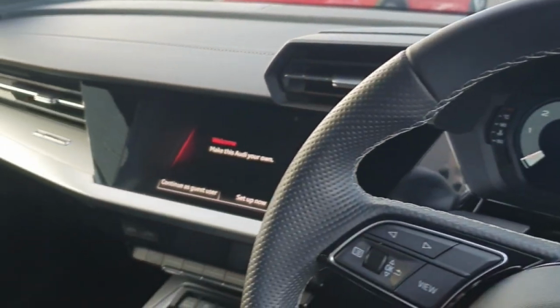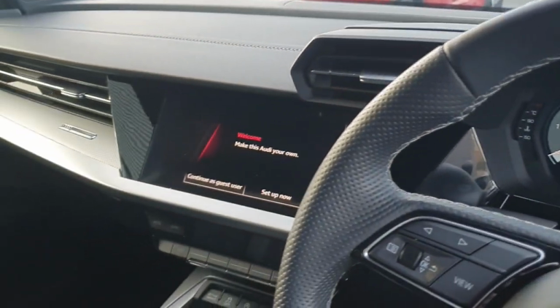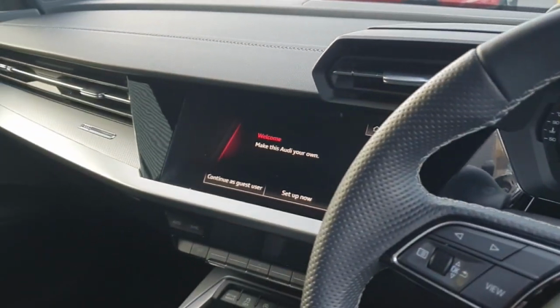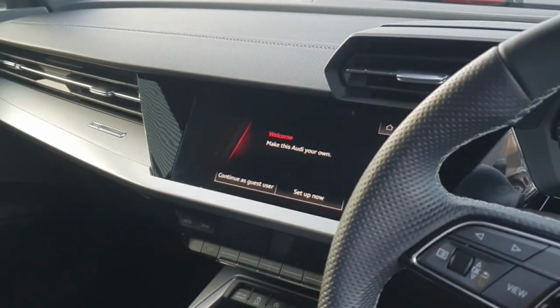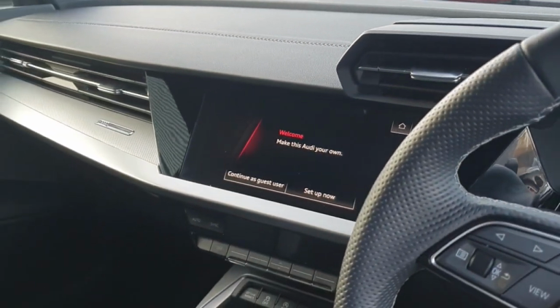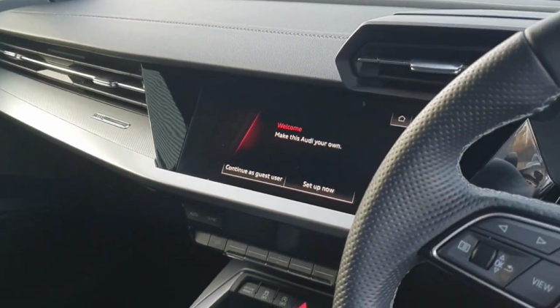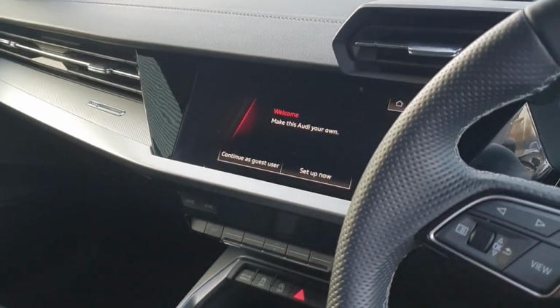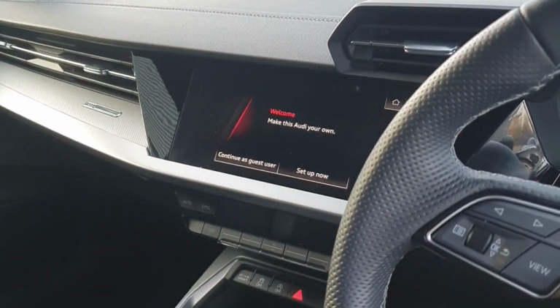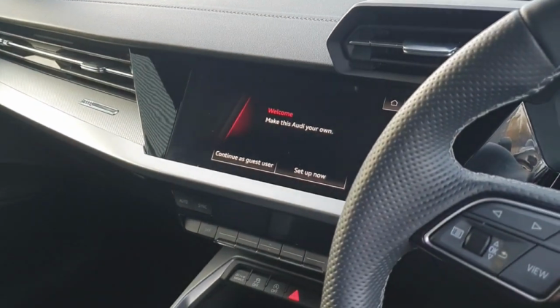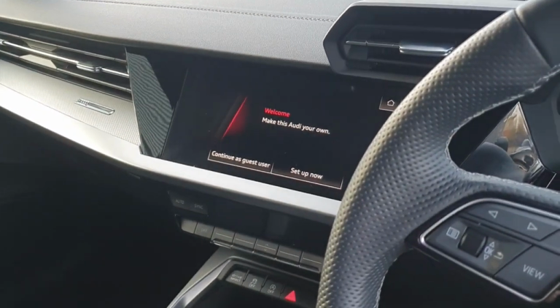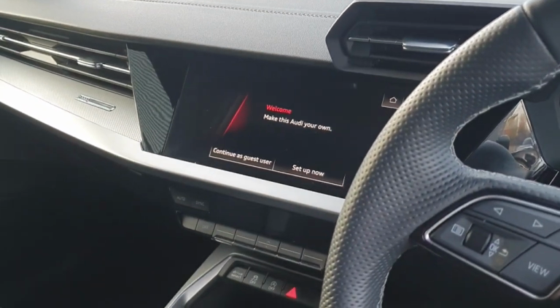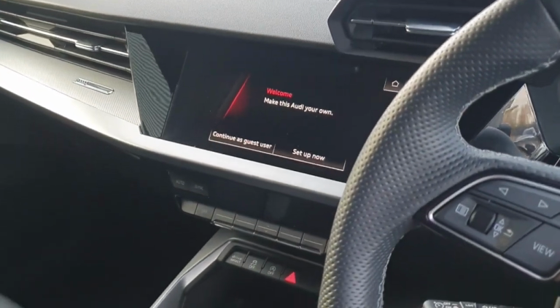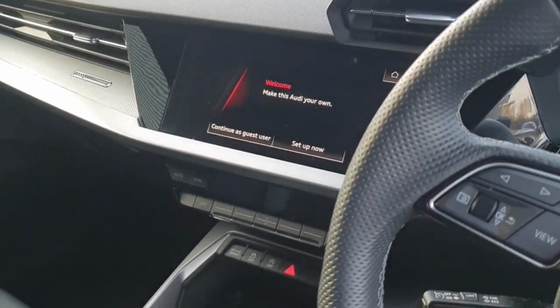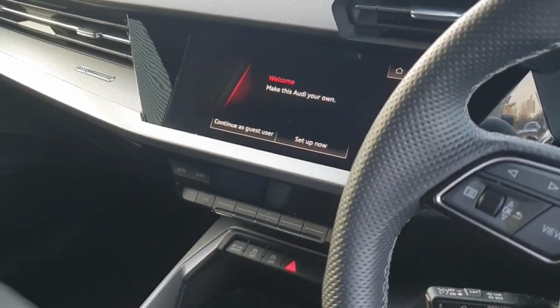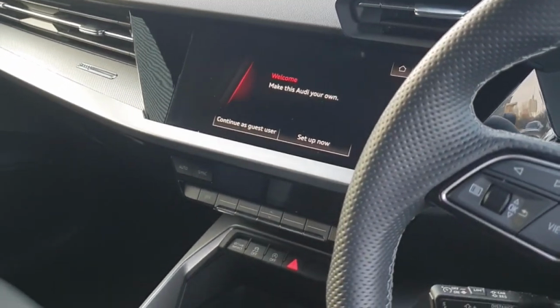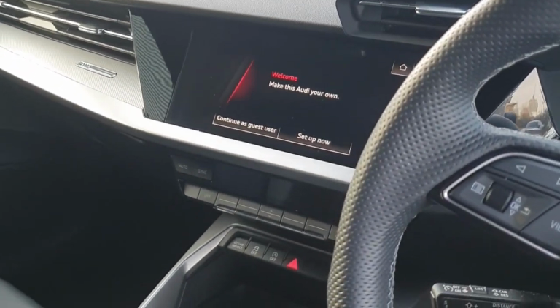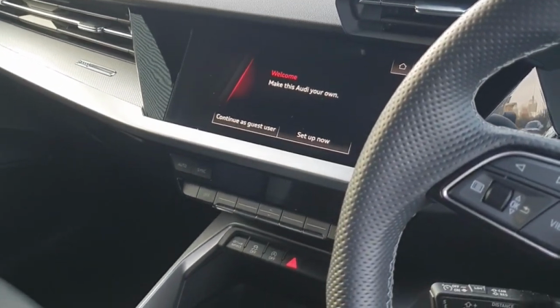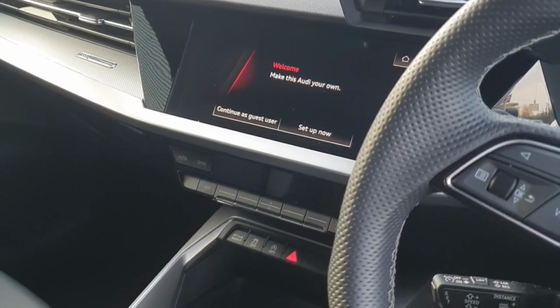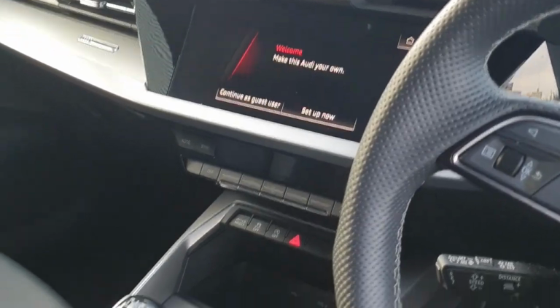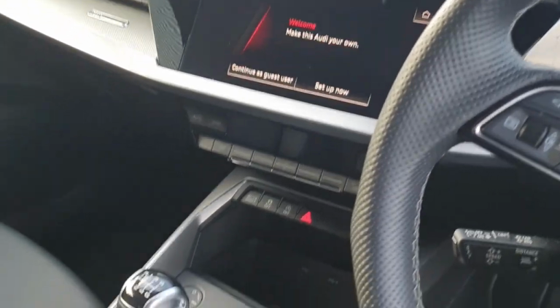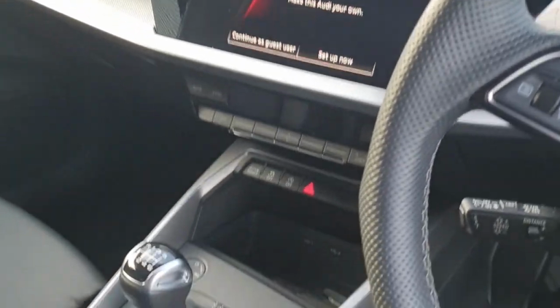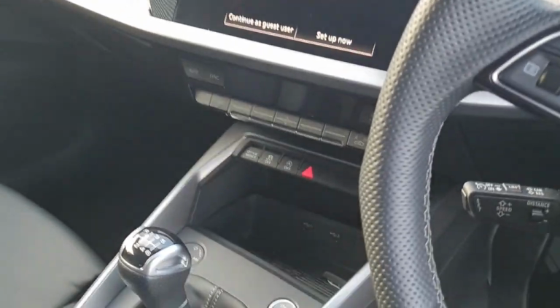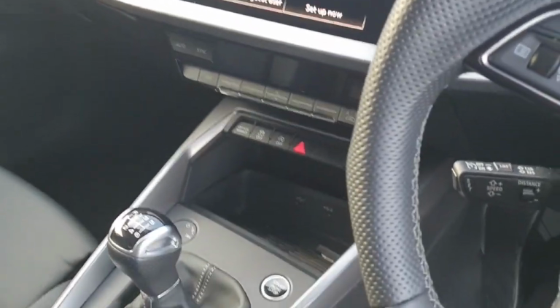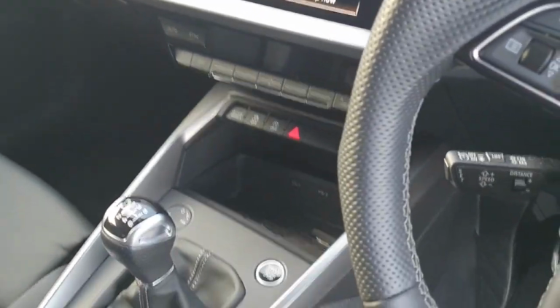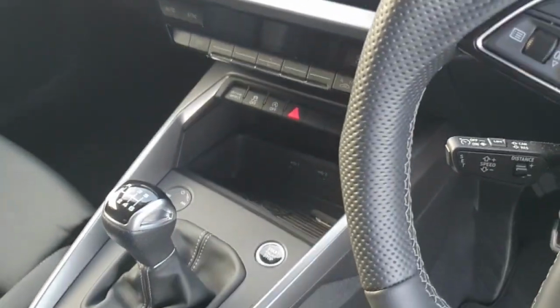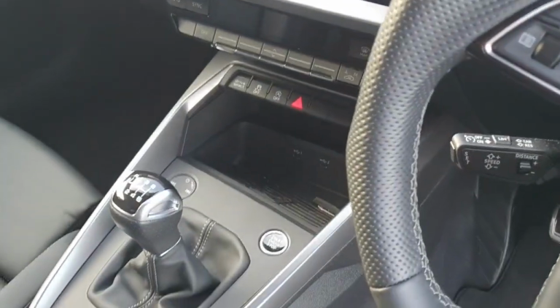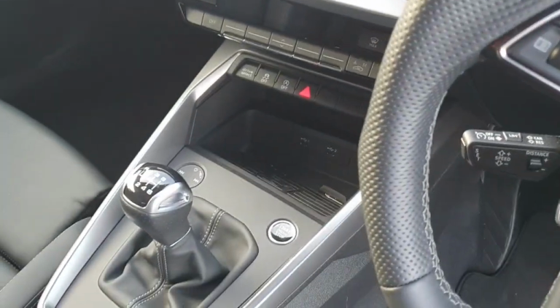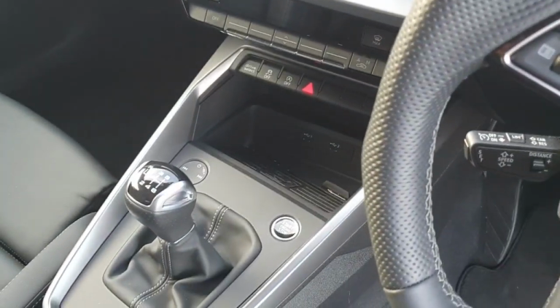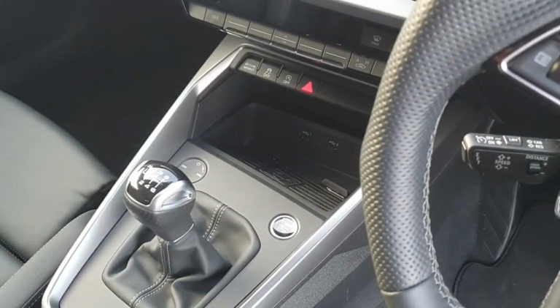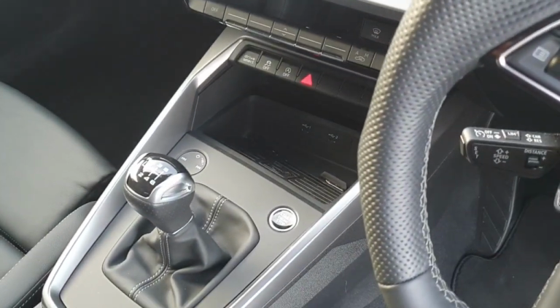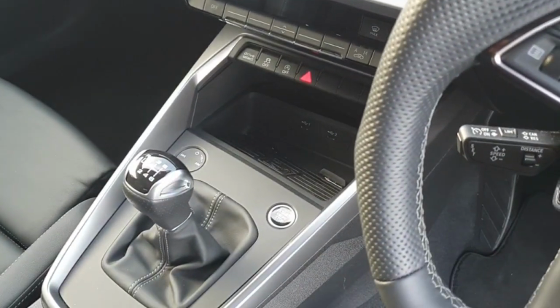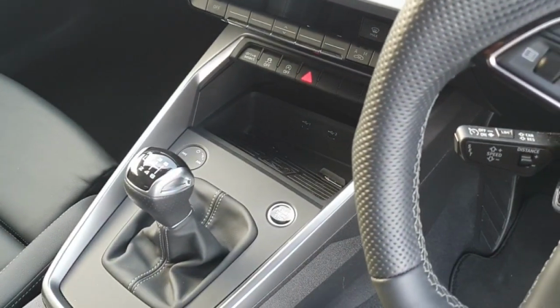That's your infotainment system with Apple CarPlay and Android Auto, wireless, and we even have a wireless charger there.